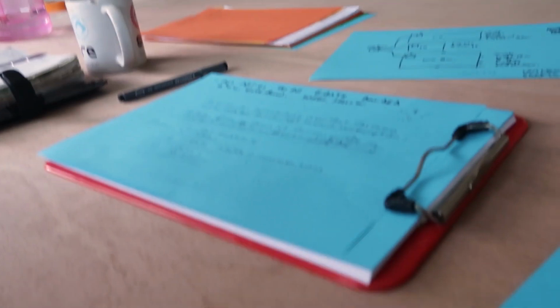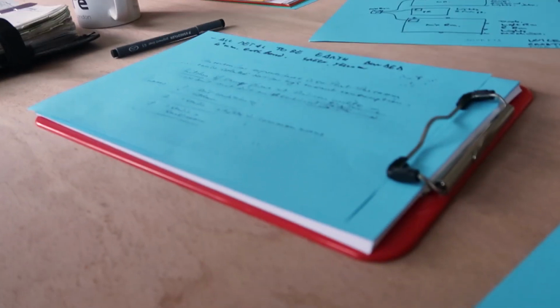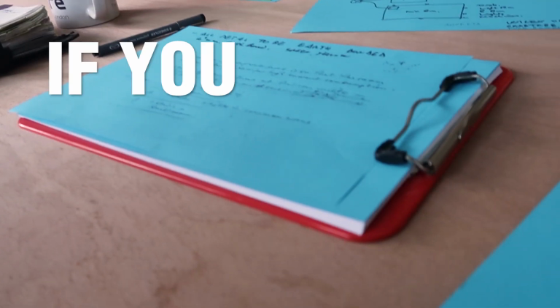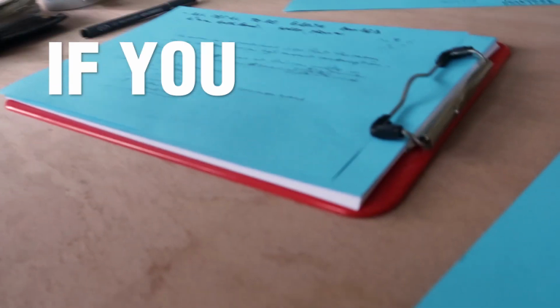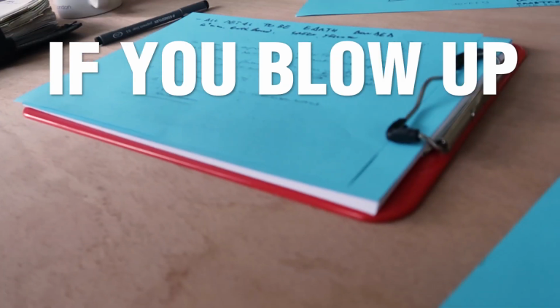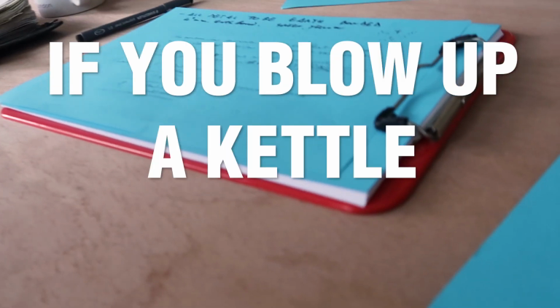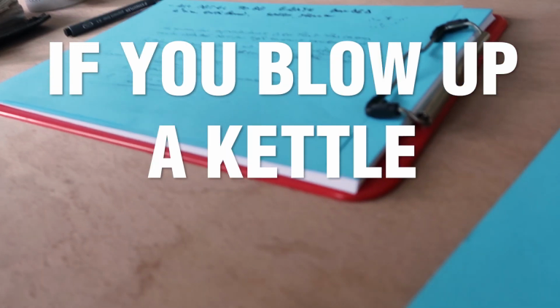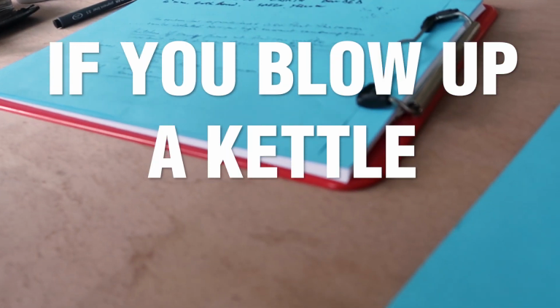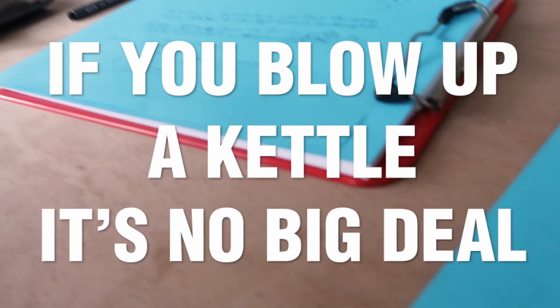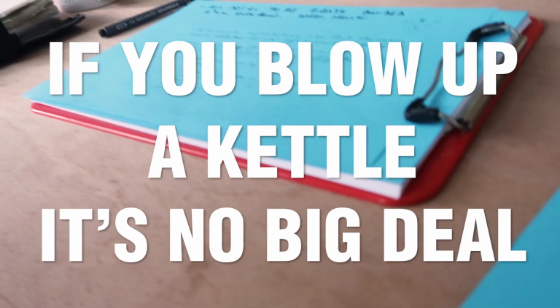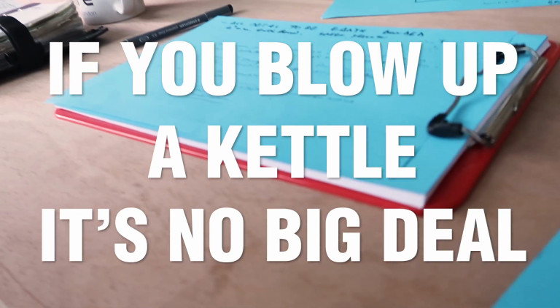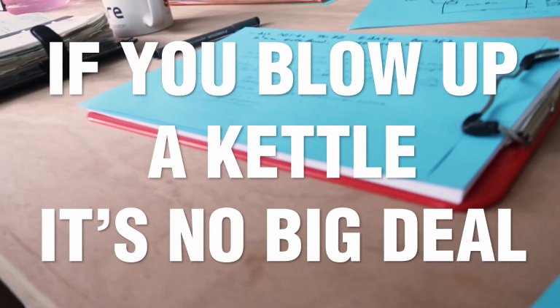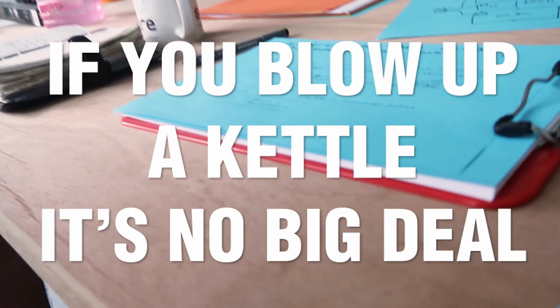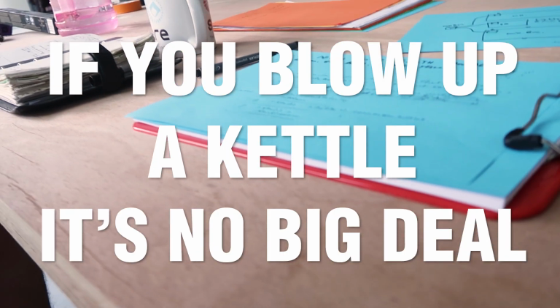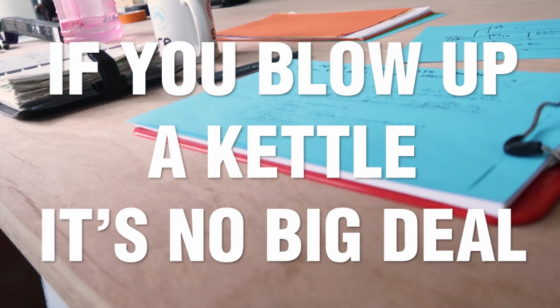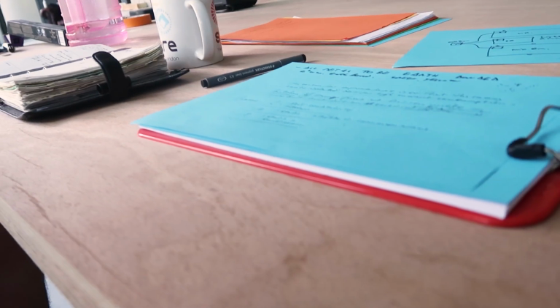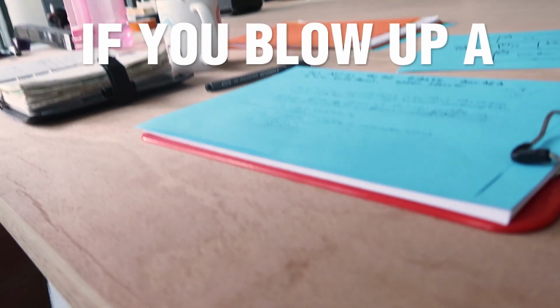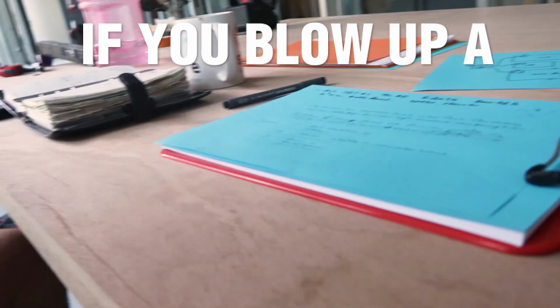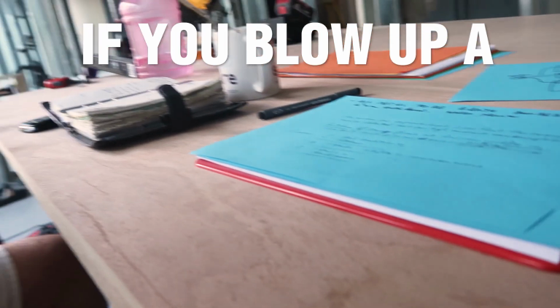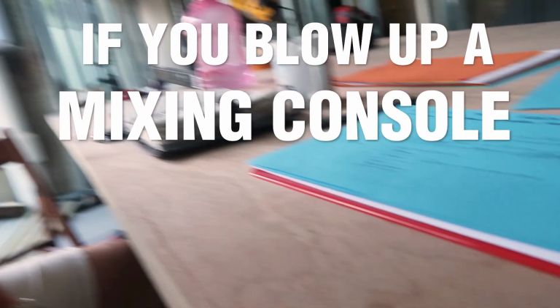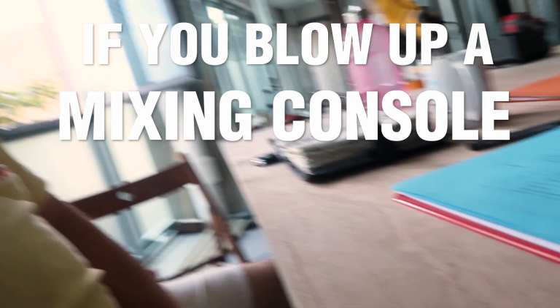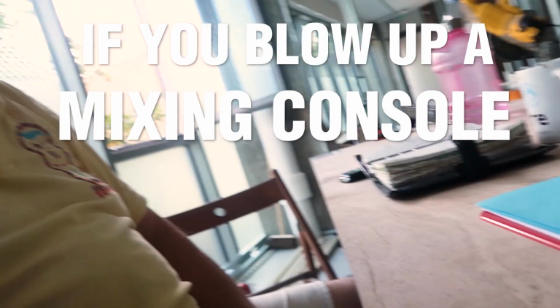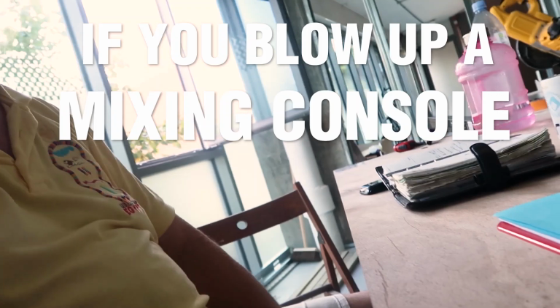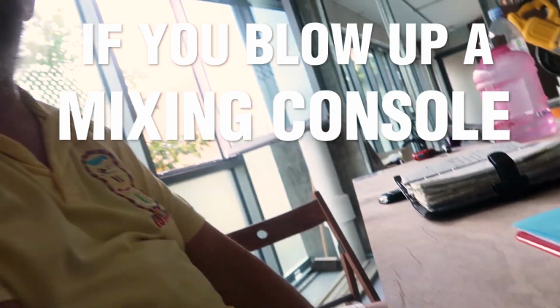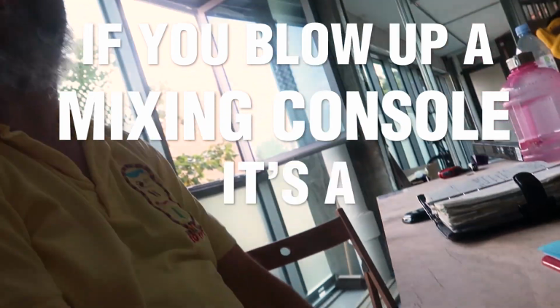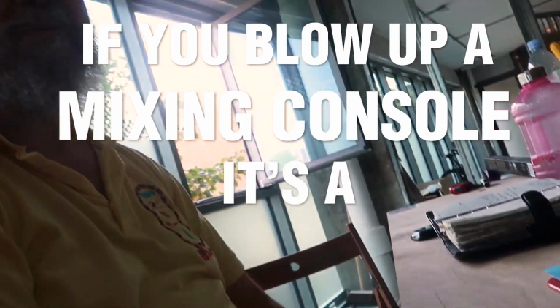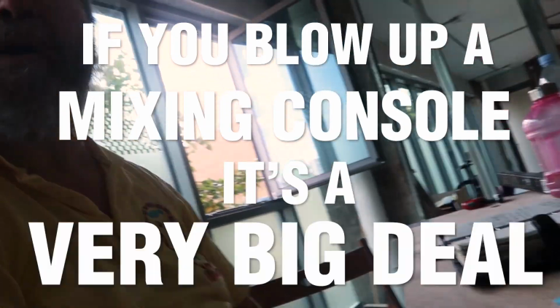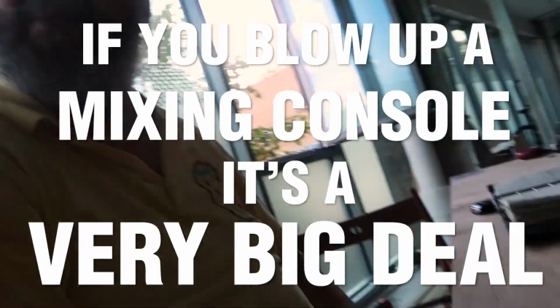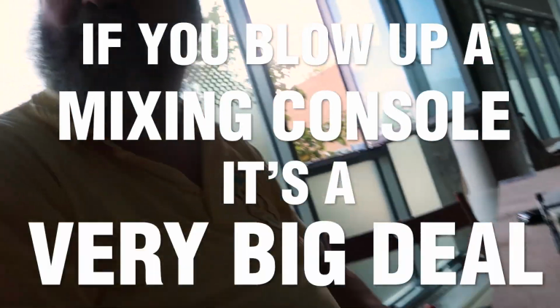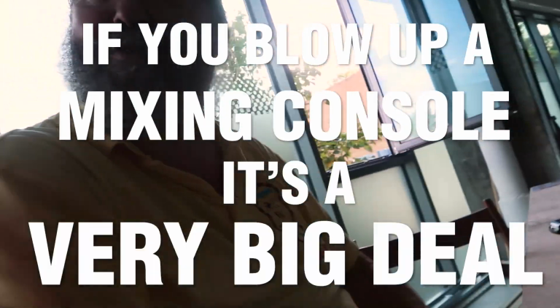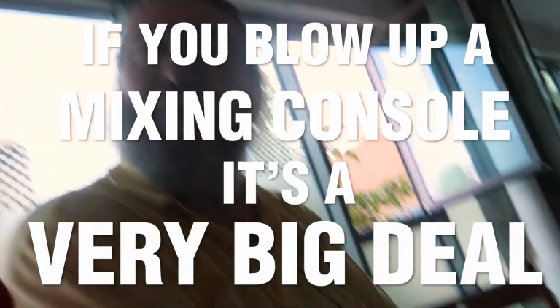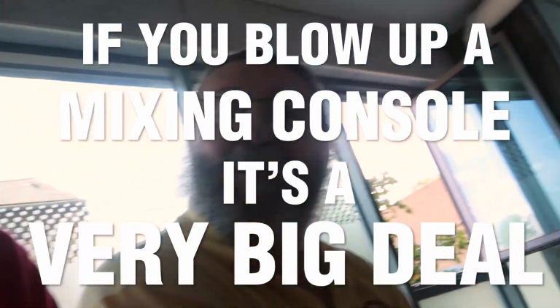If you blow up a kettle it's no big deal, but if you blow up a mixing console it's a very big deal.